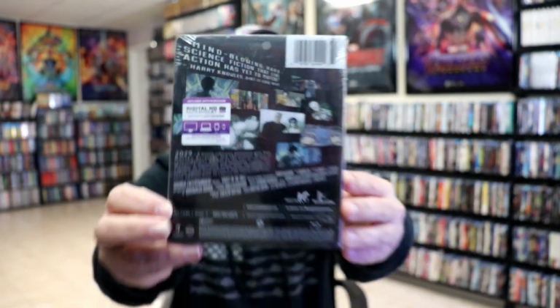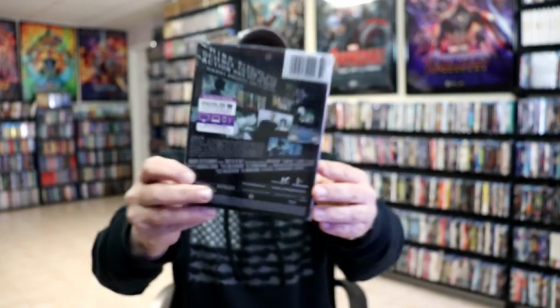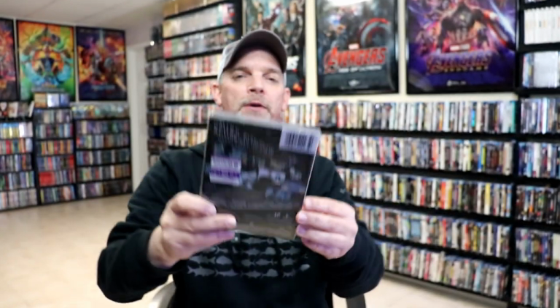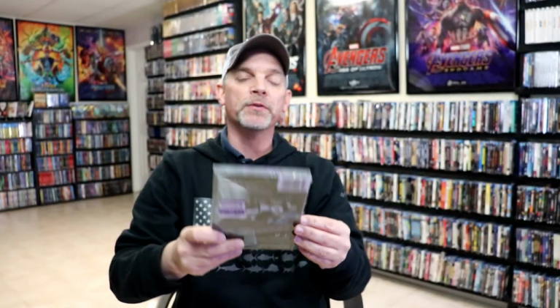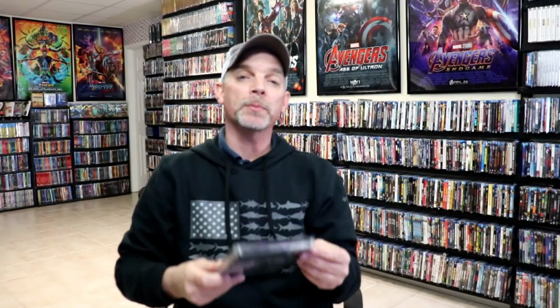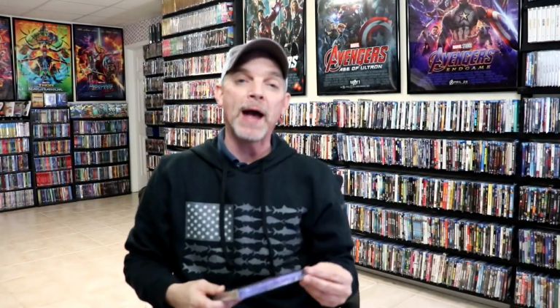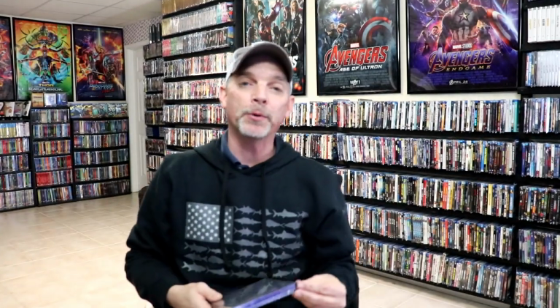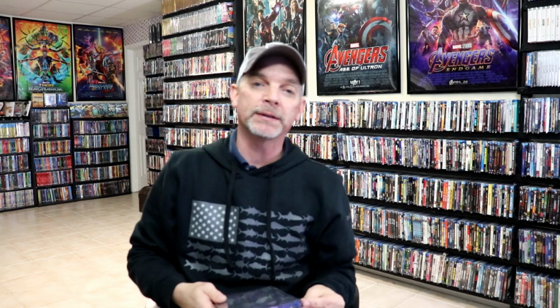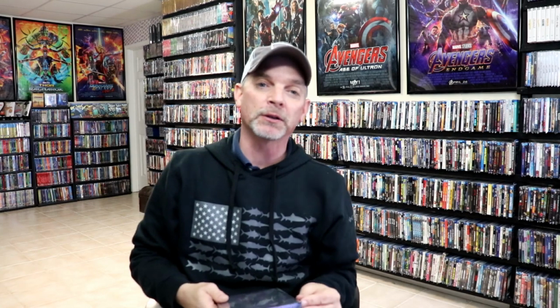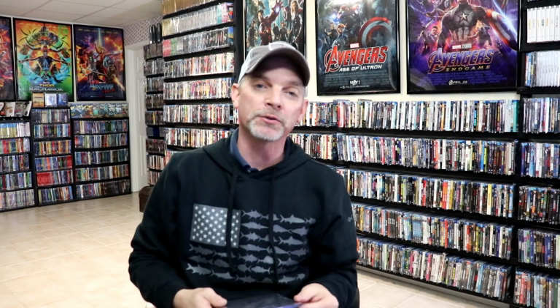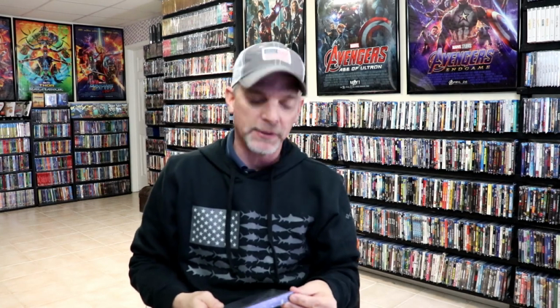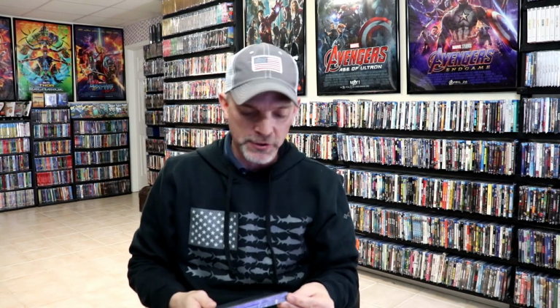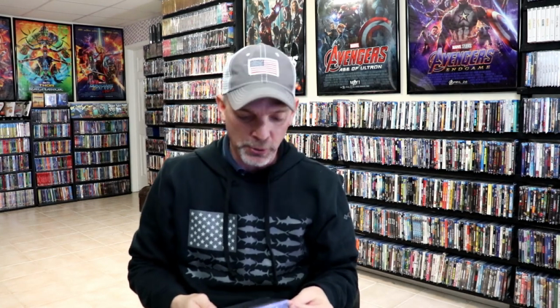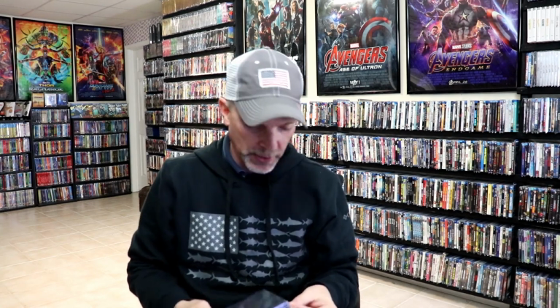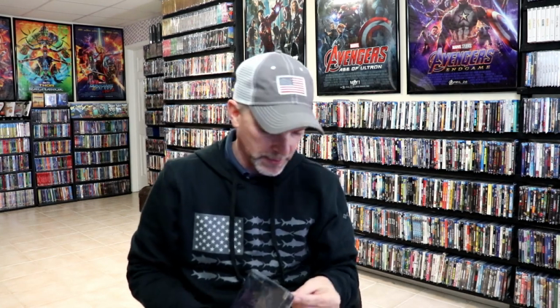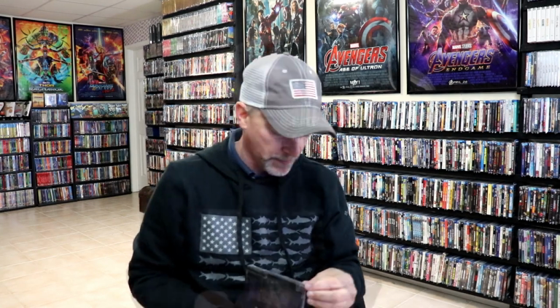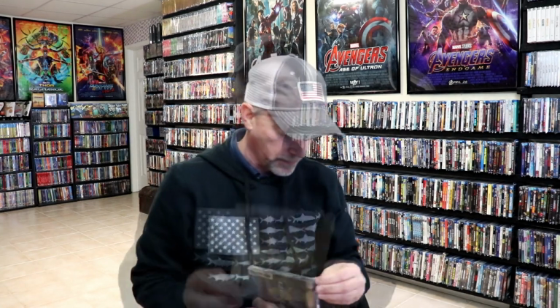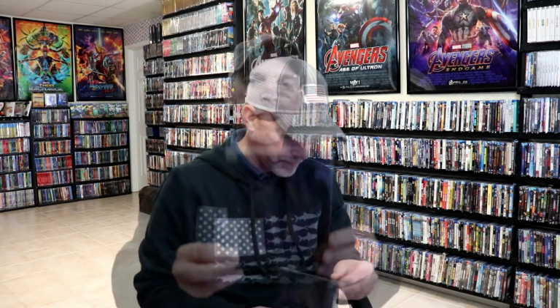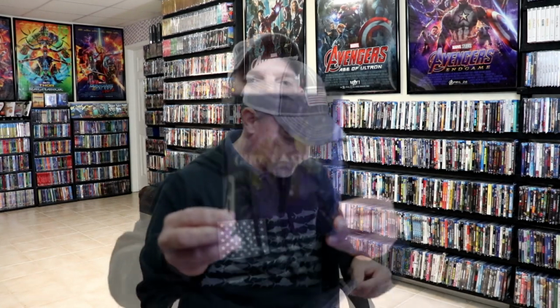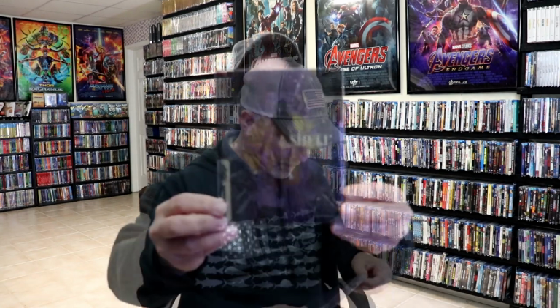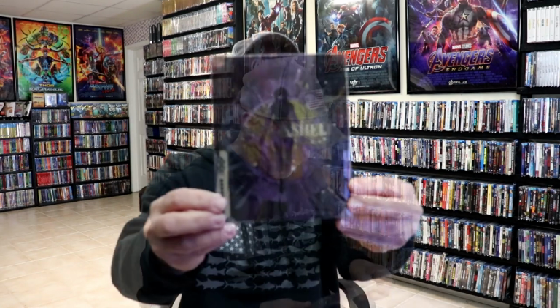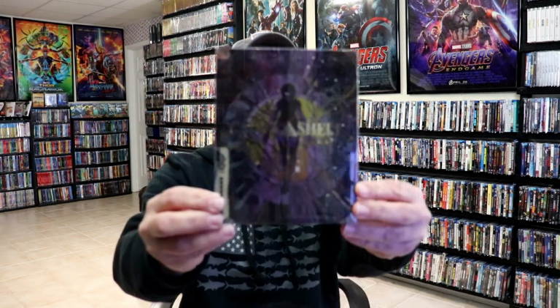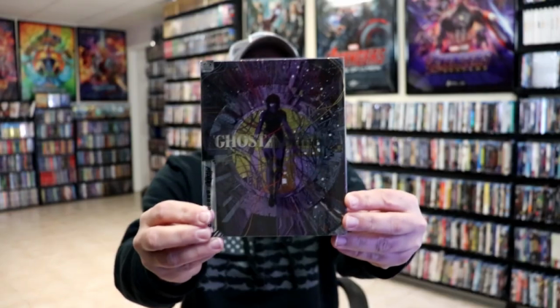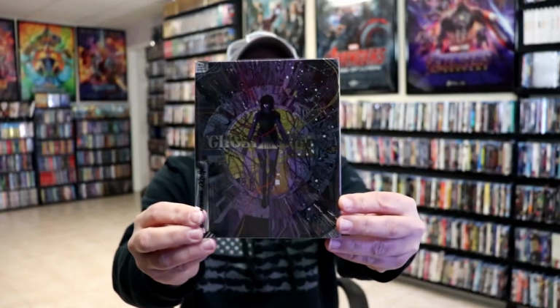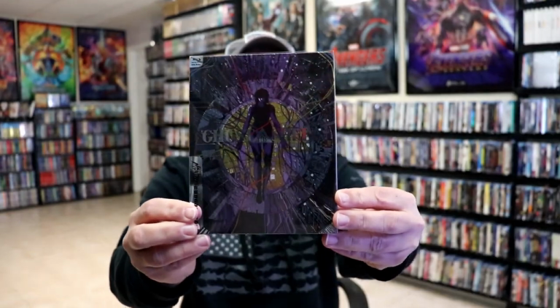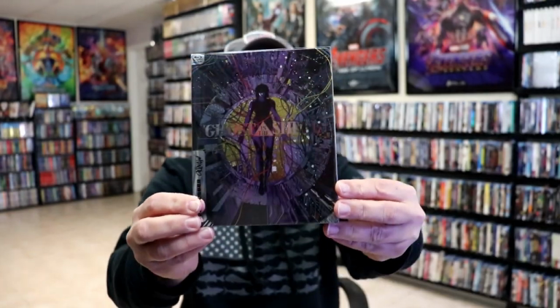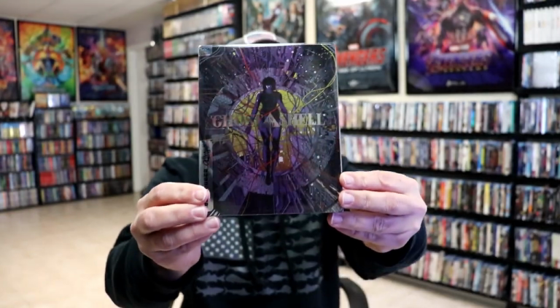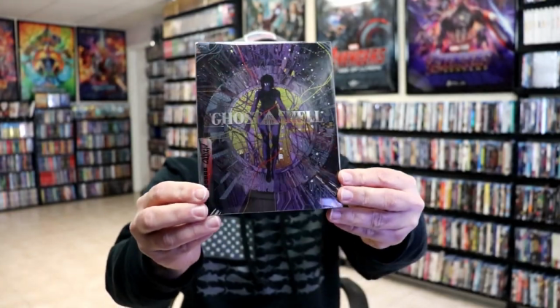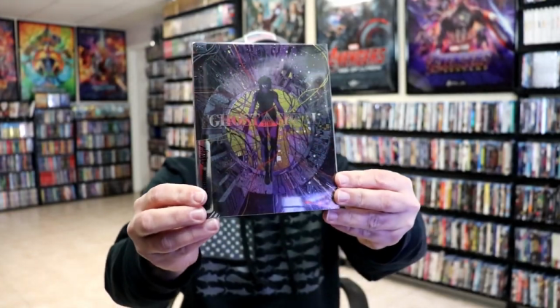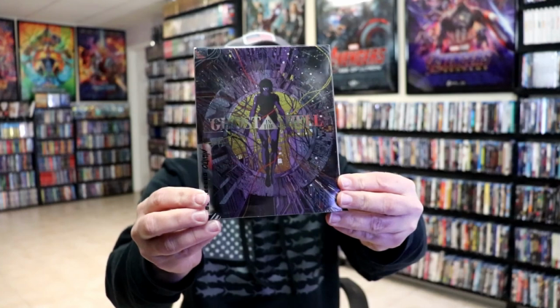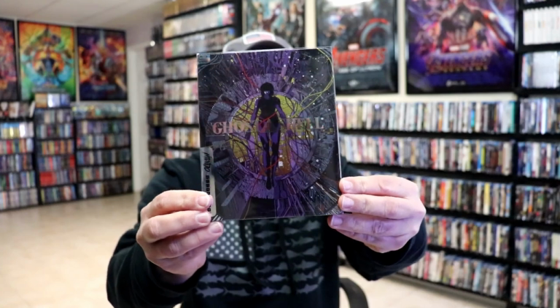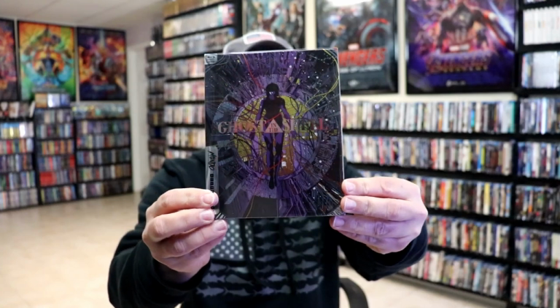I'm going to go ahead and remove this from the wrapper, and we can take a closer look at this Steelbook. I've got the wrapper off. Here's the front of the Steelbook with this really nice-looking slipcover.